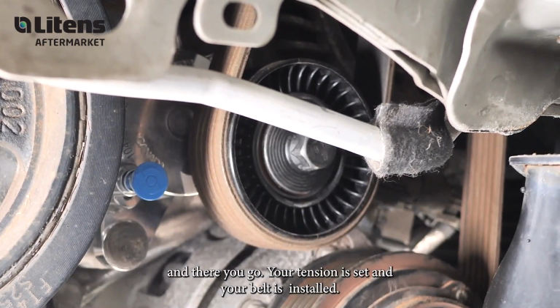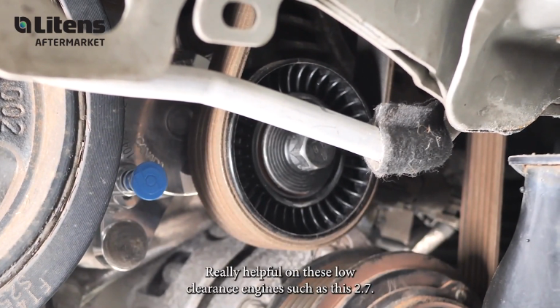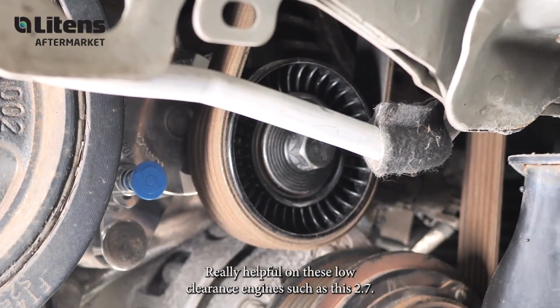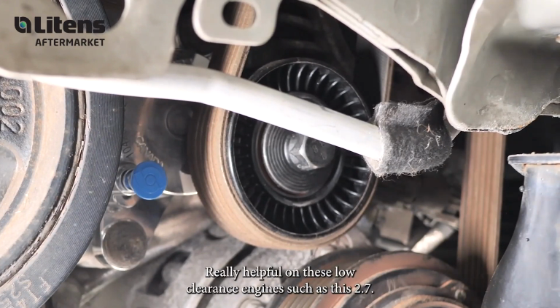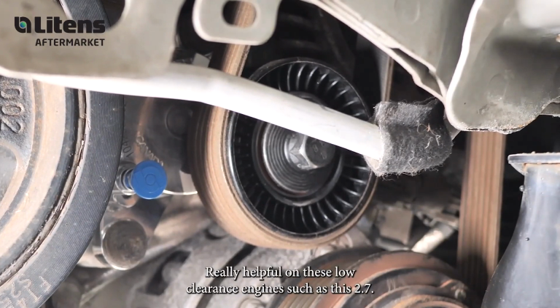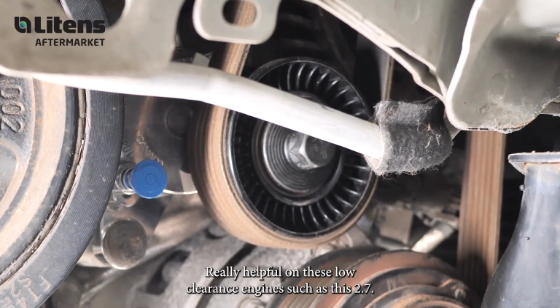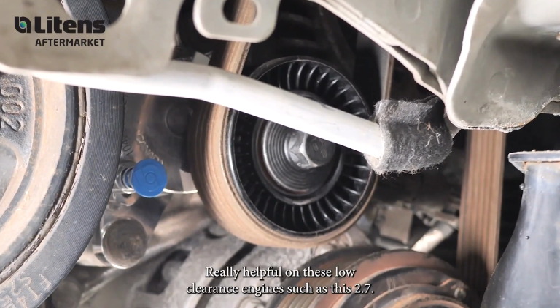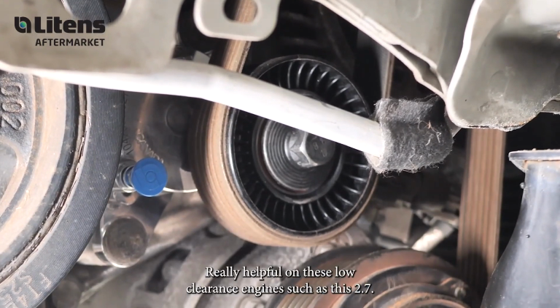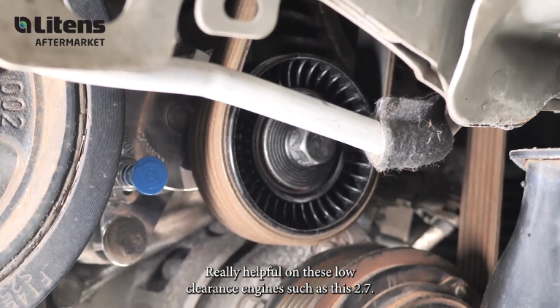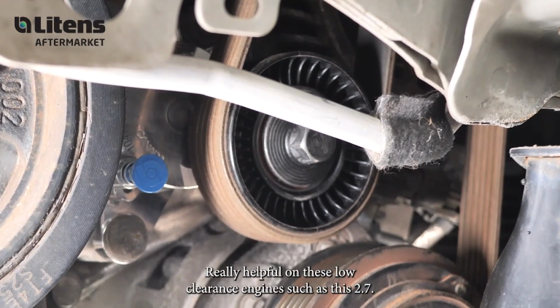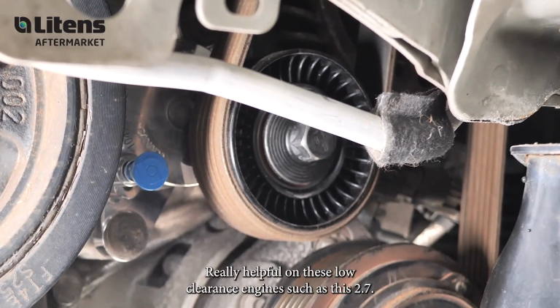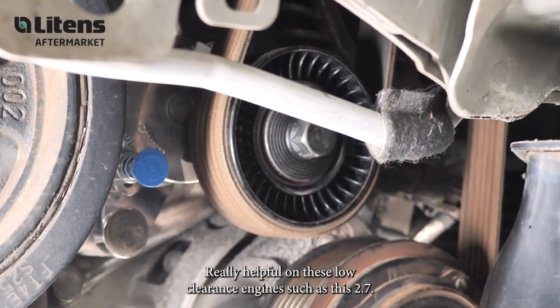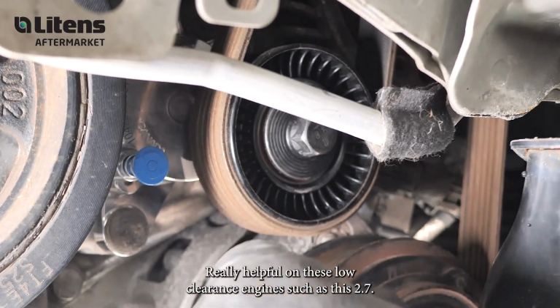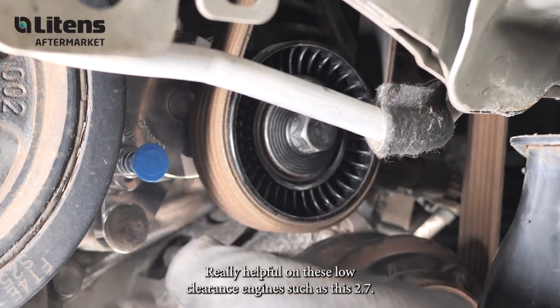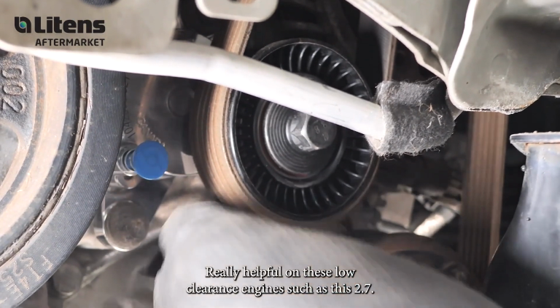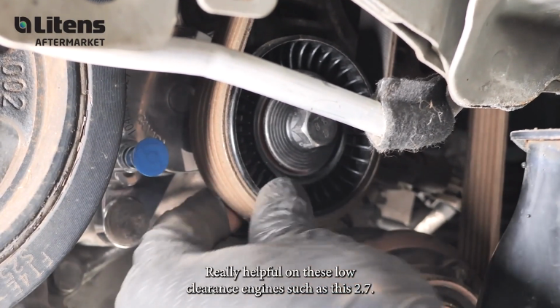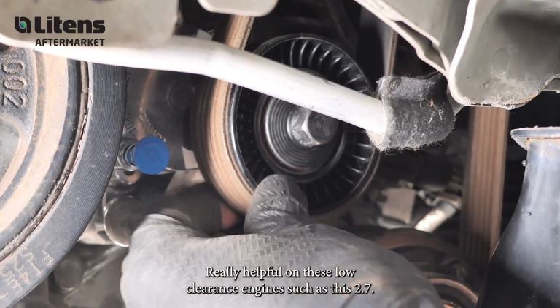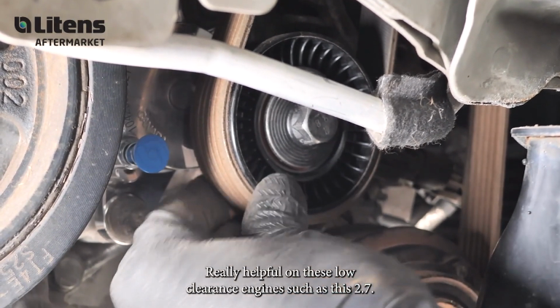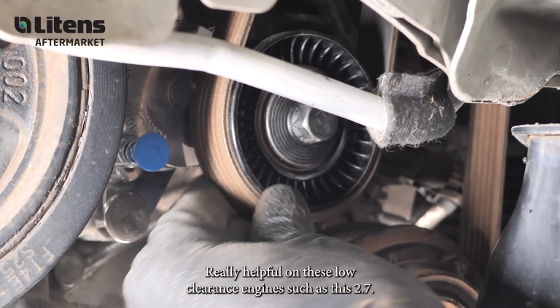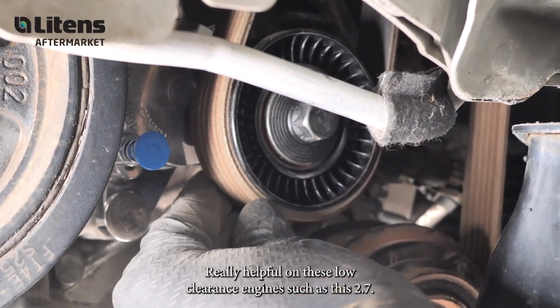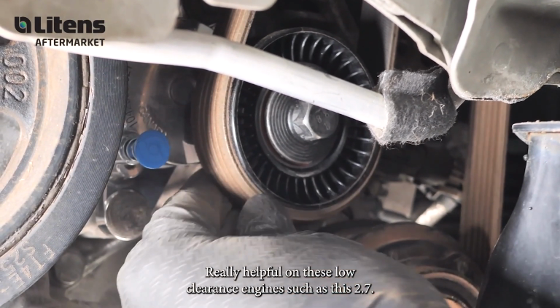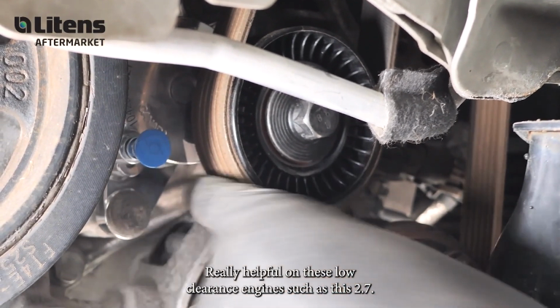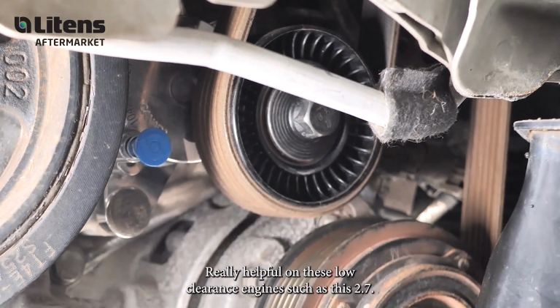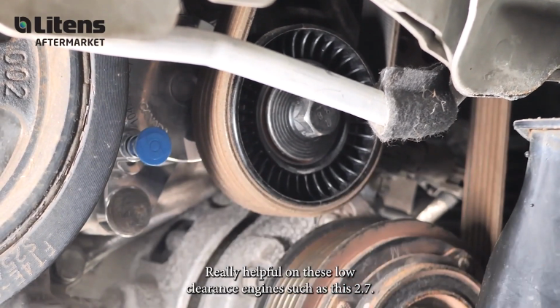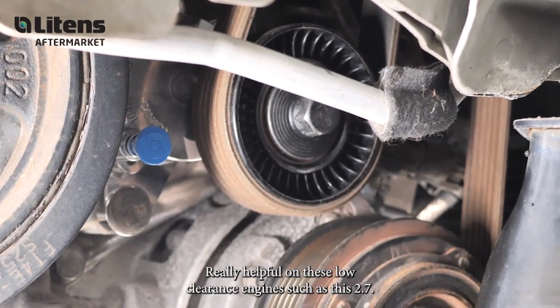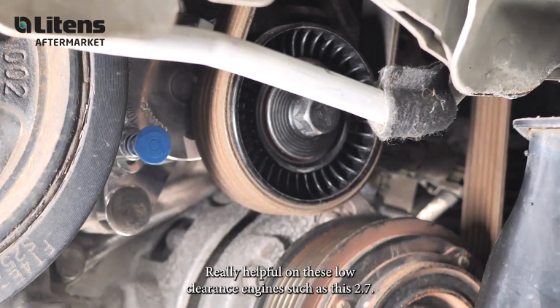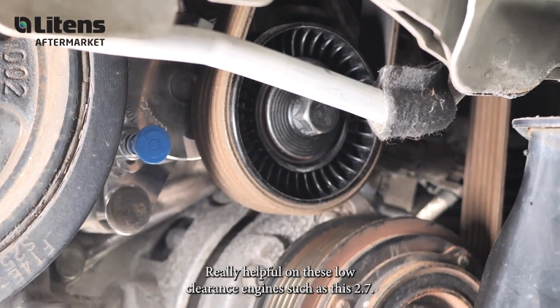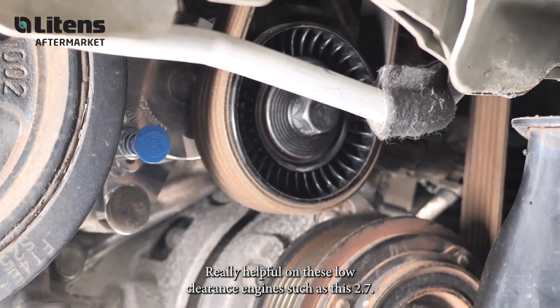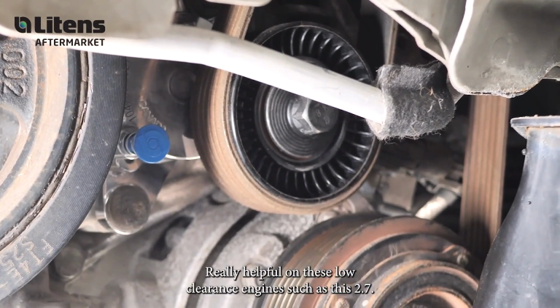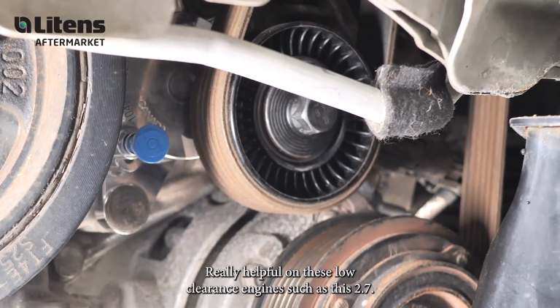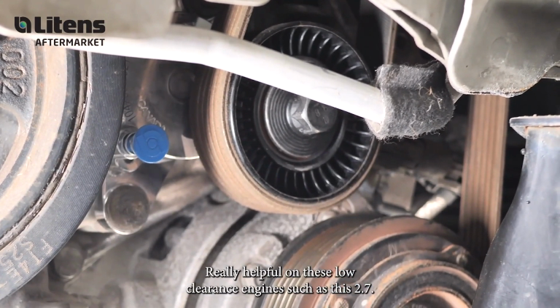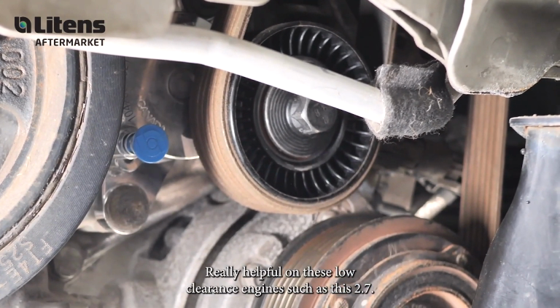Really helpful on these low clearance engines such as this 2.7.